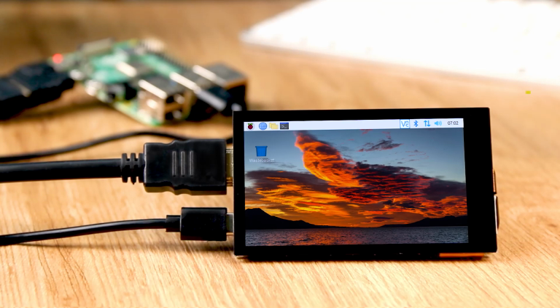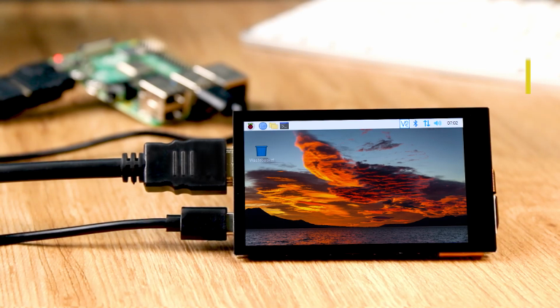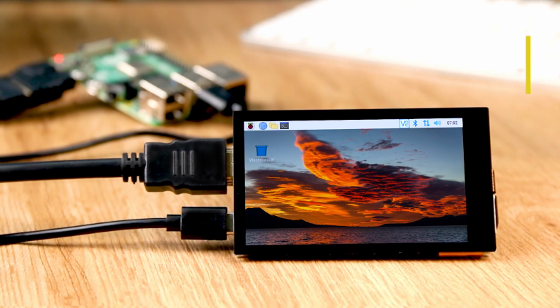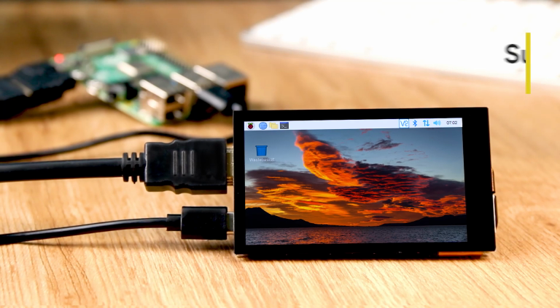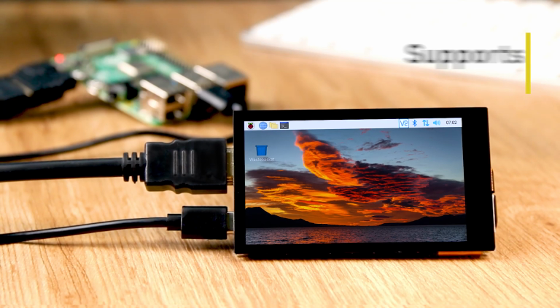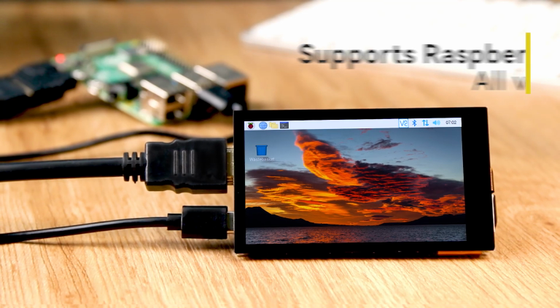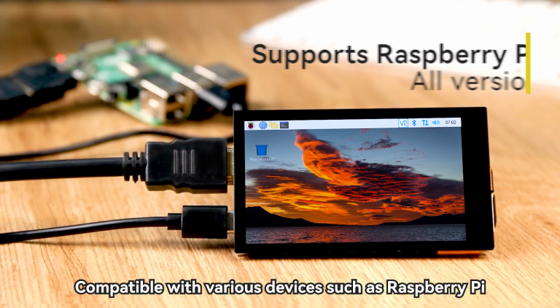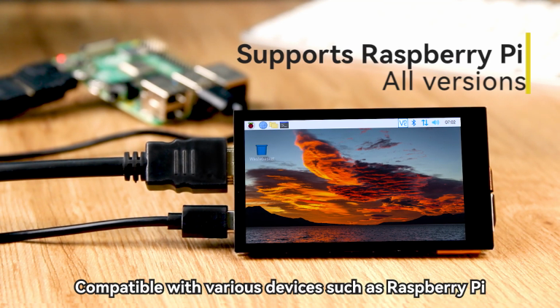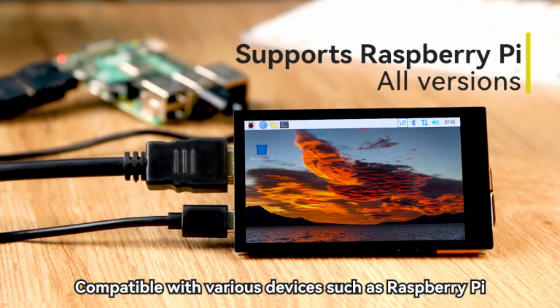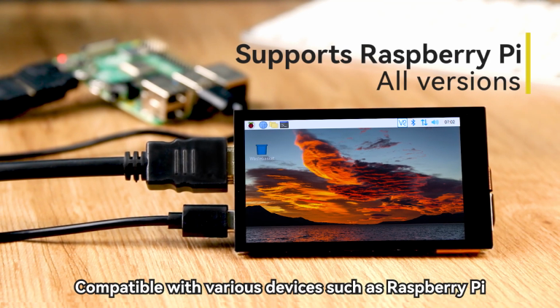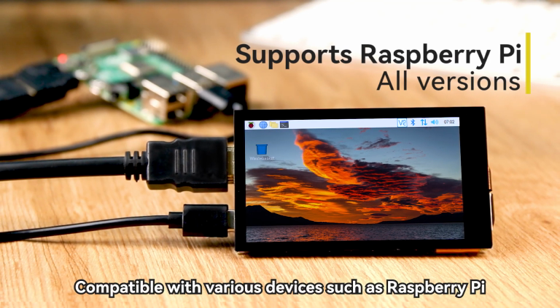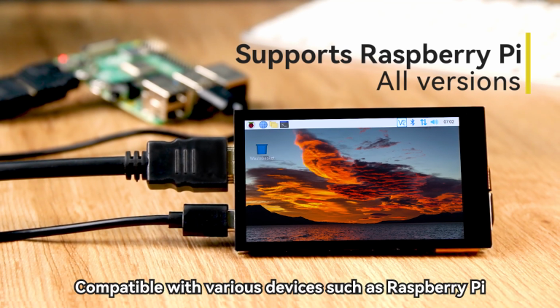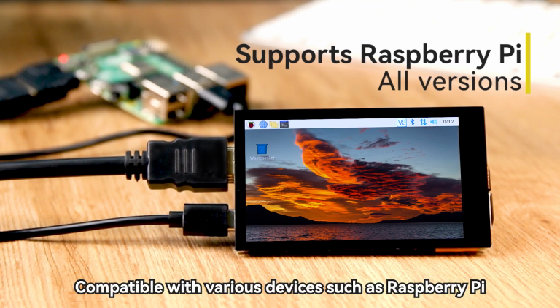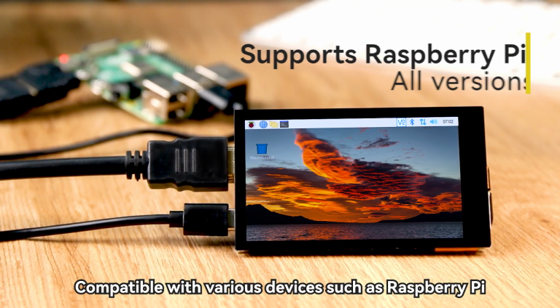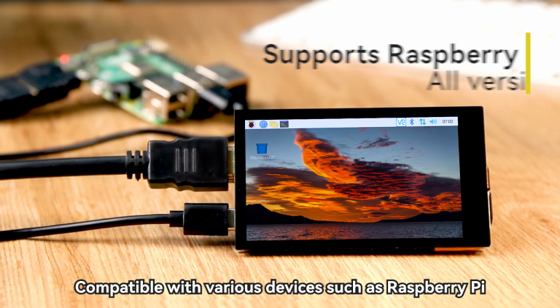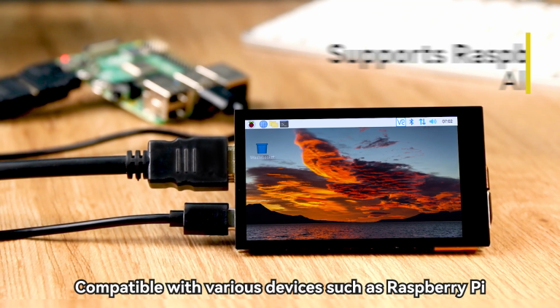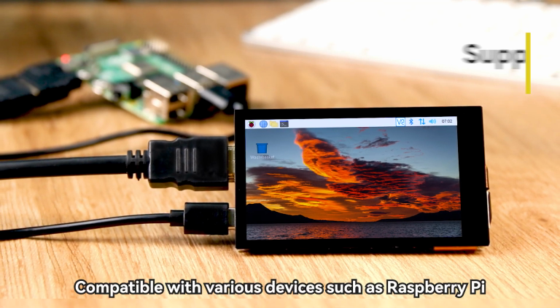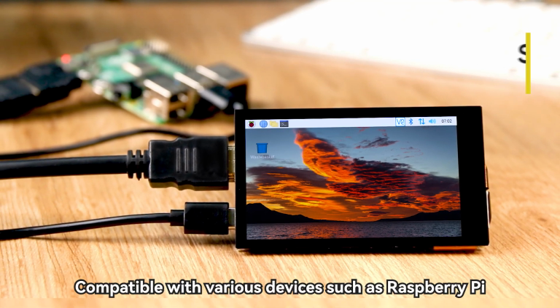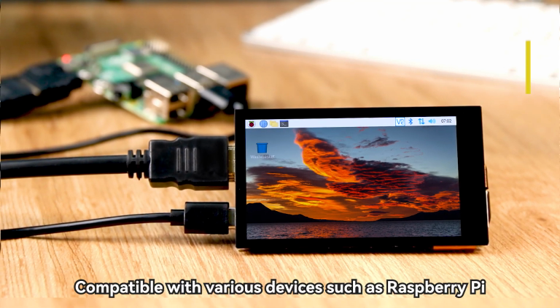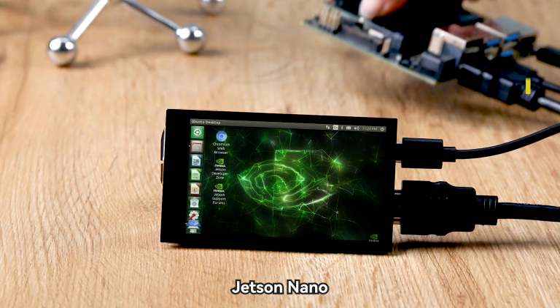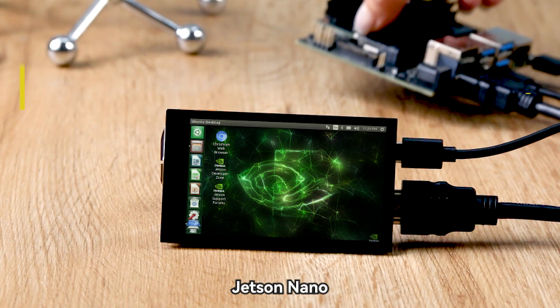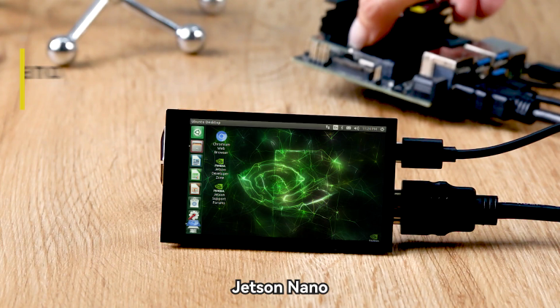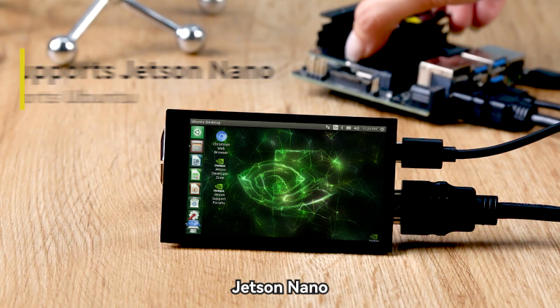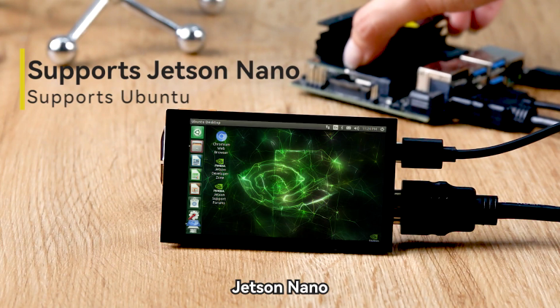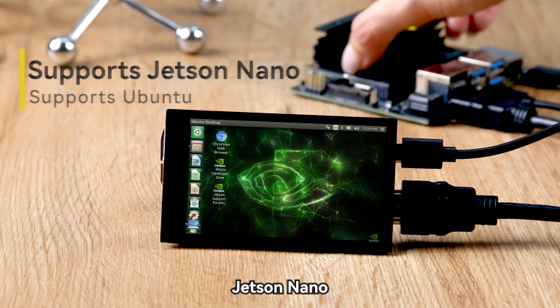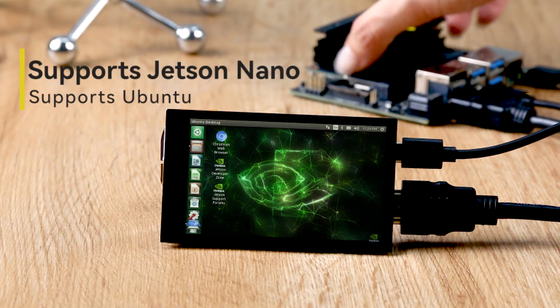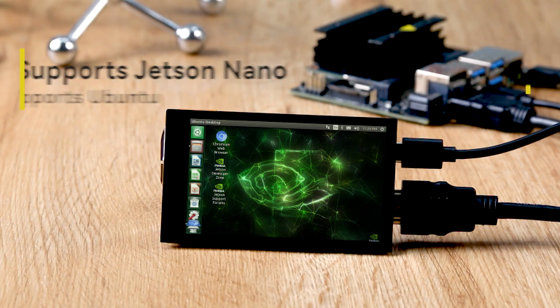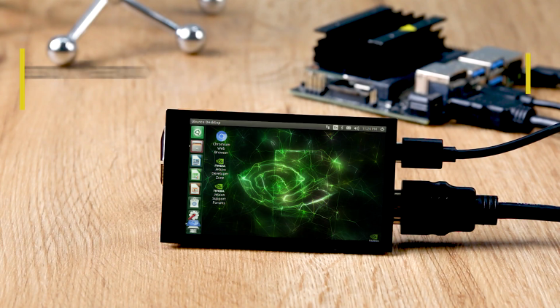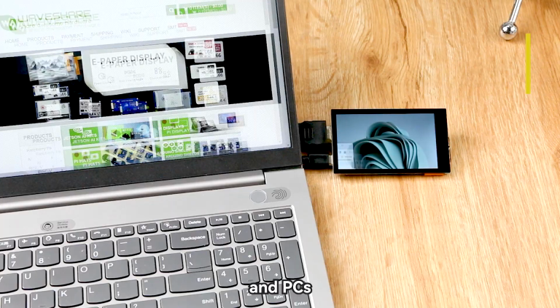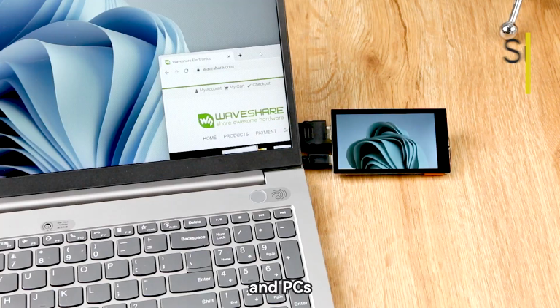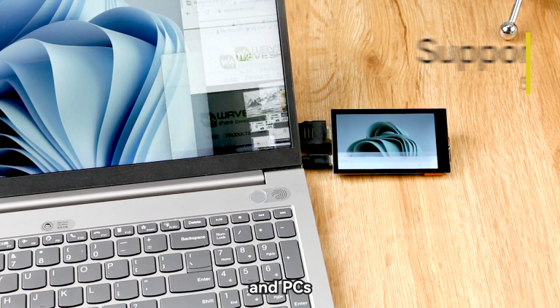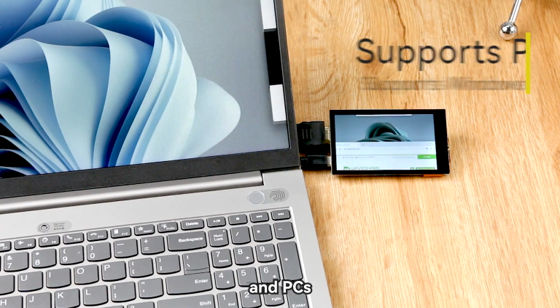It is compatible with various devices such as Raspberry Pi, Jetson Nano, and PCs.